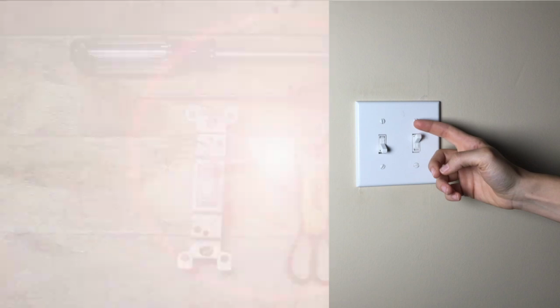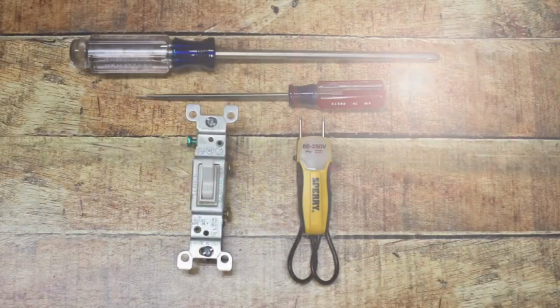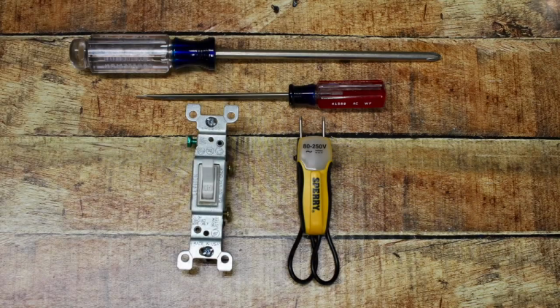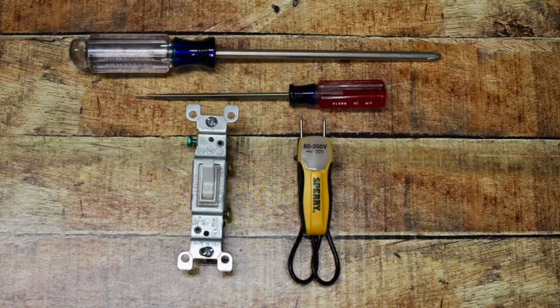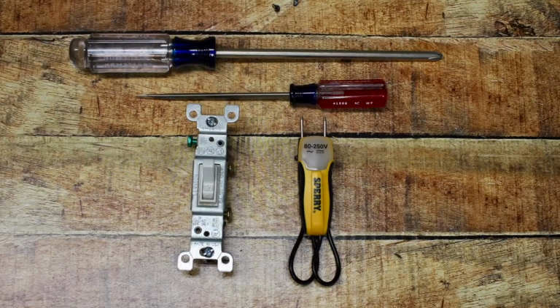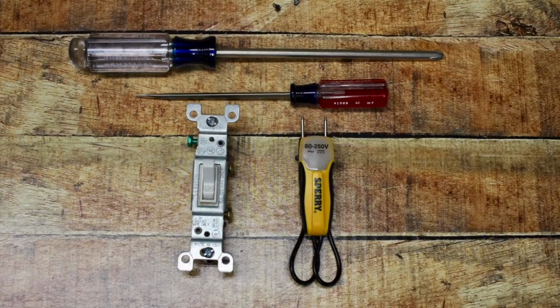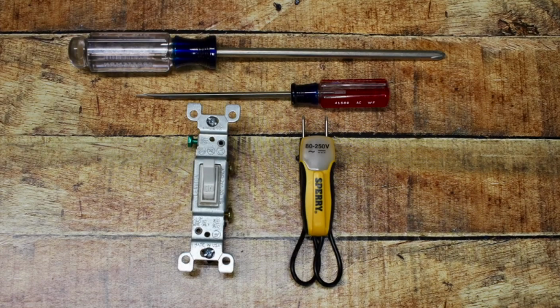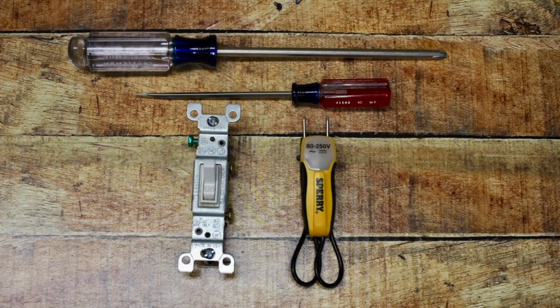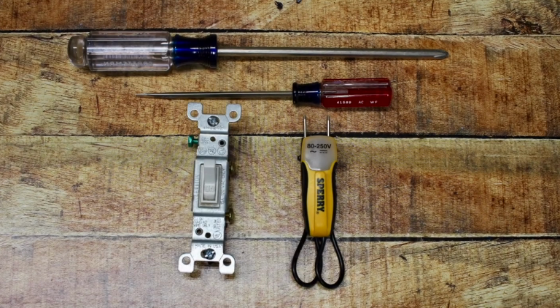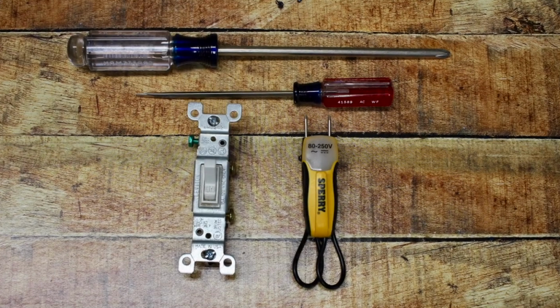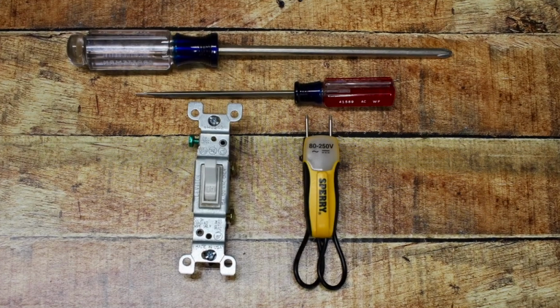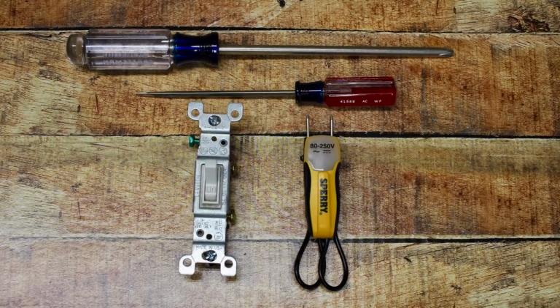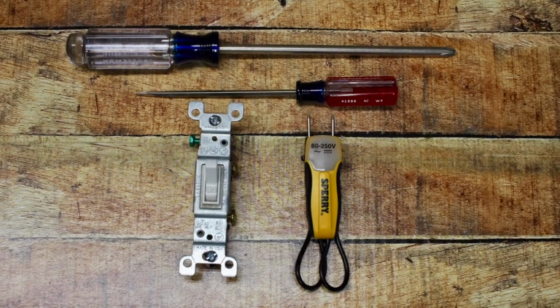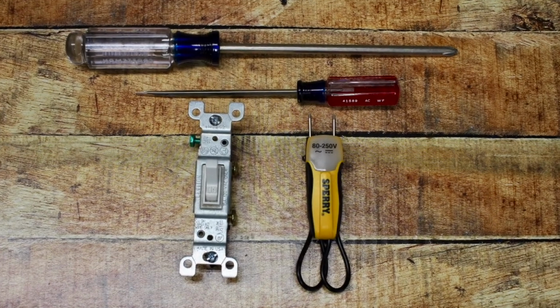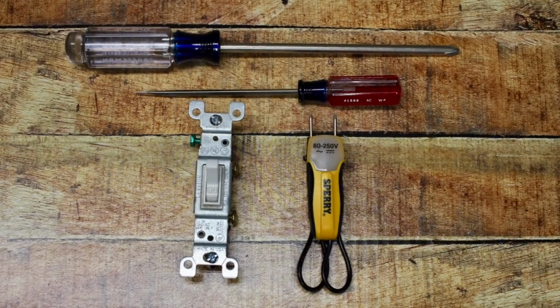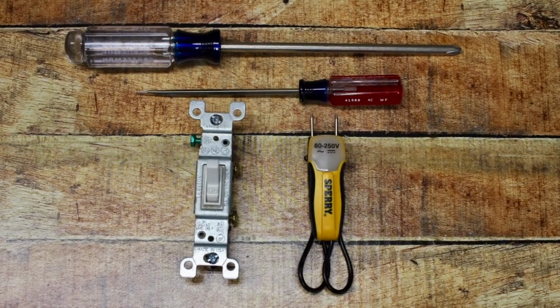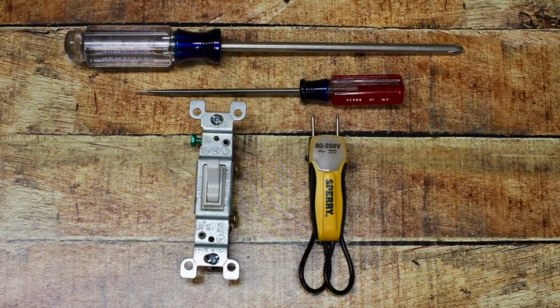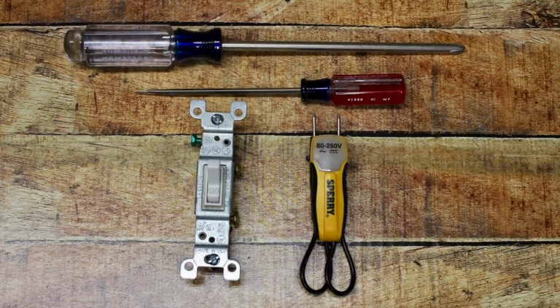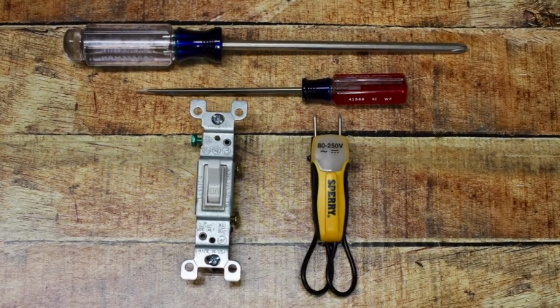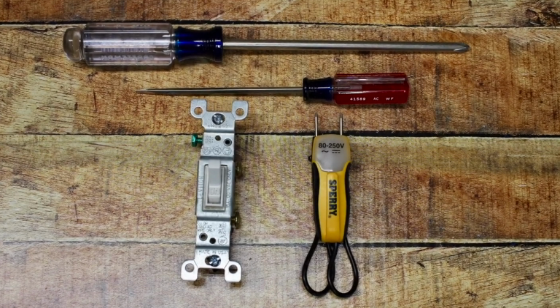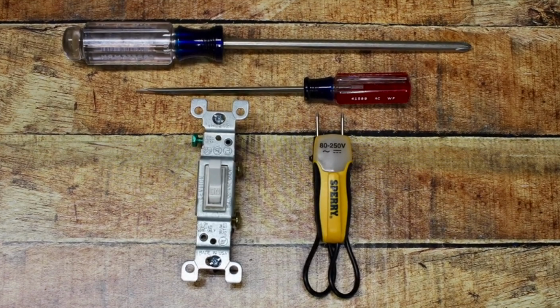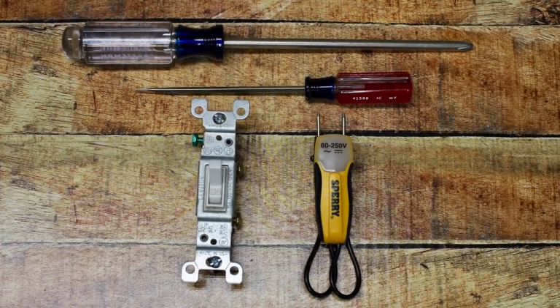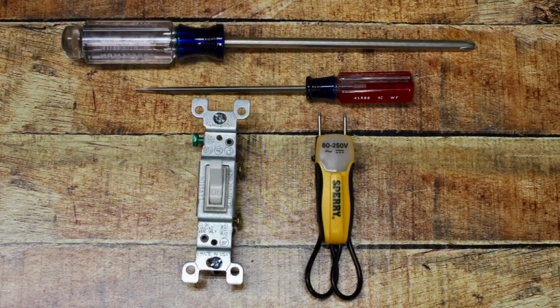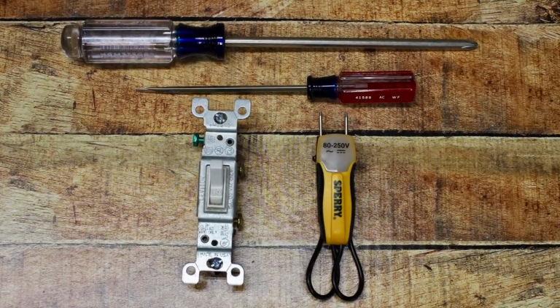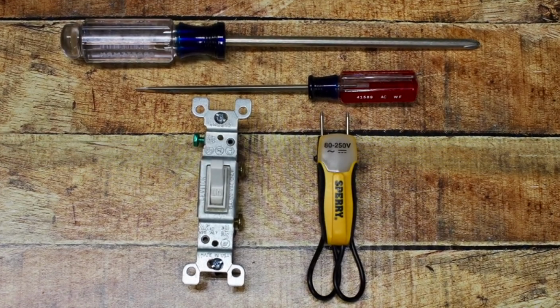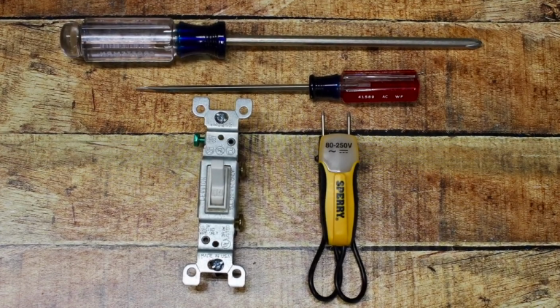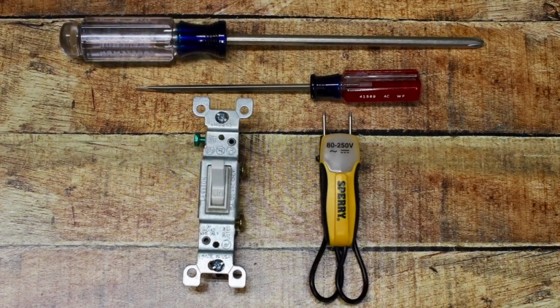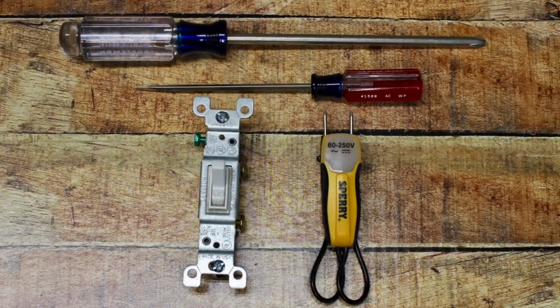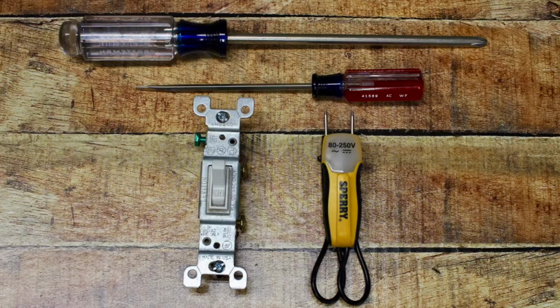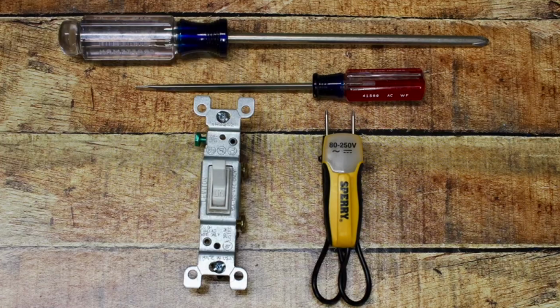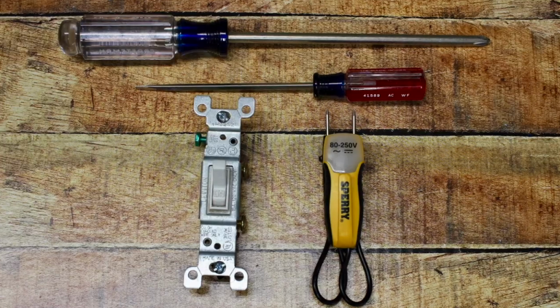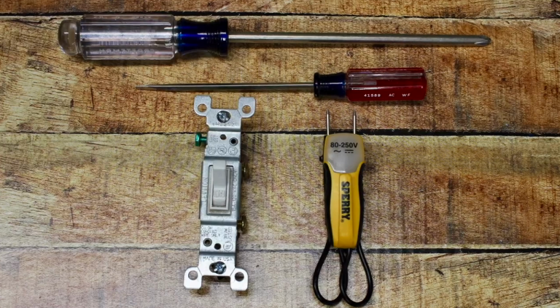To replace this switch, we need a single-pole switch, Phillips and flathead screwdriver, and a voltage tester.